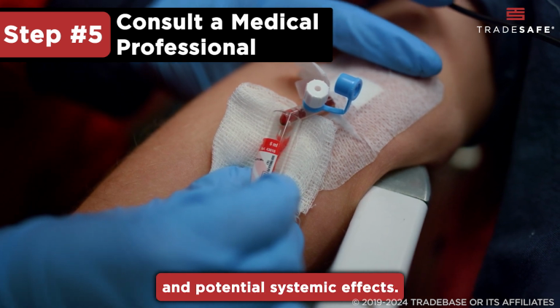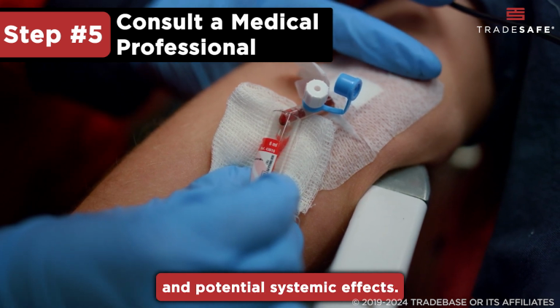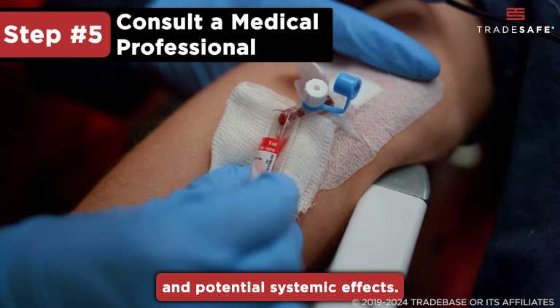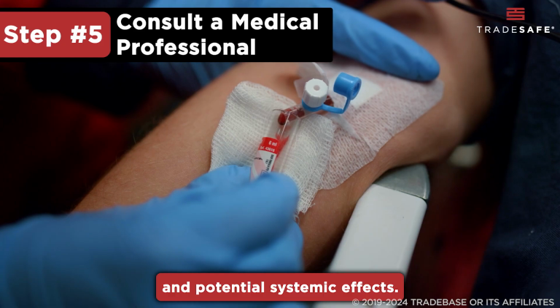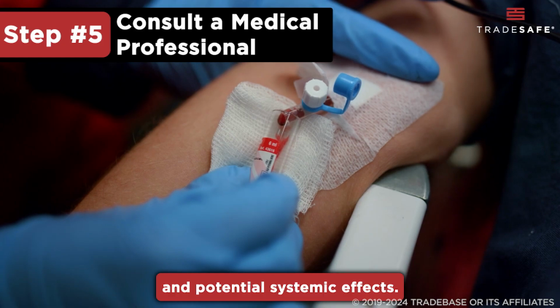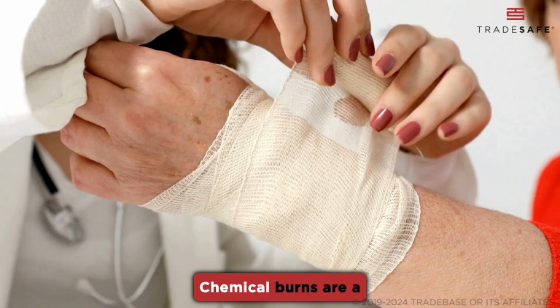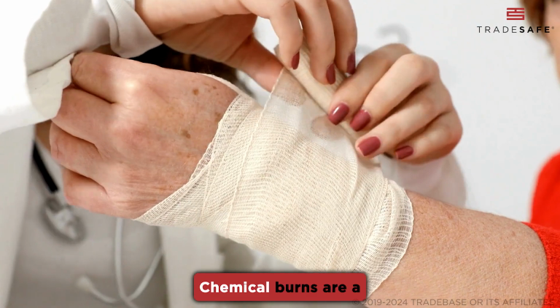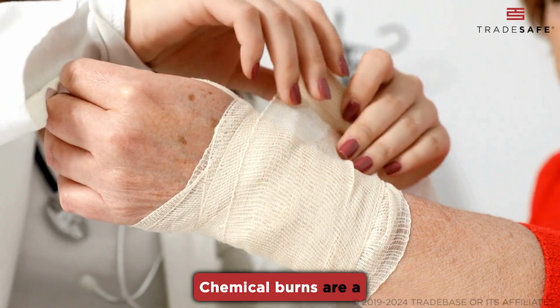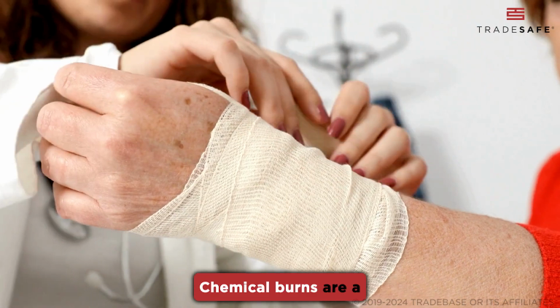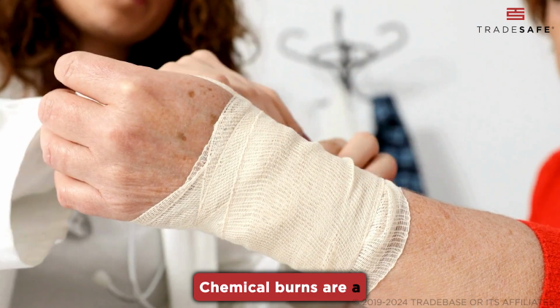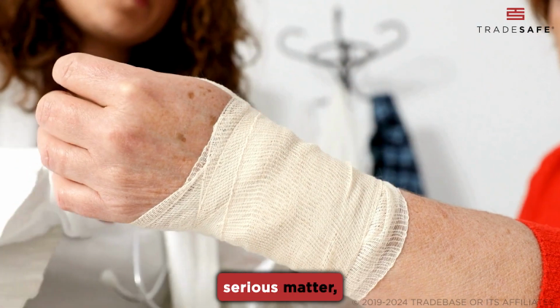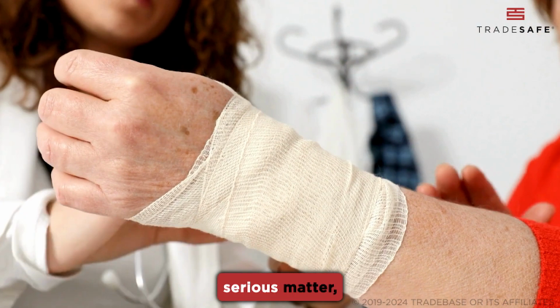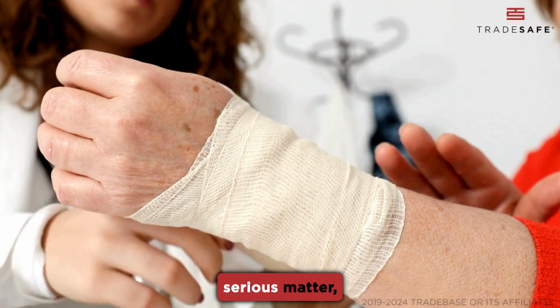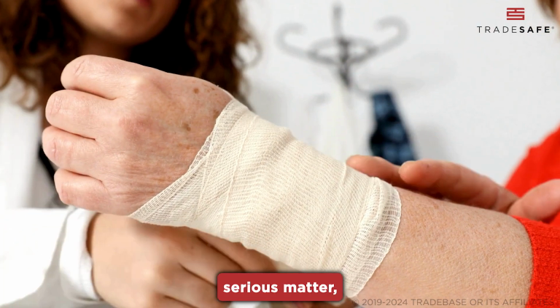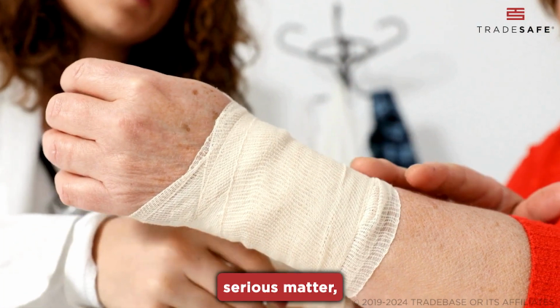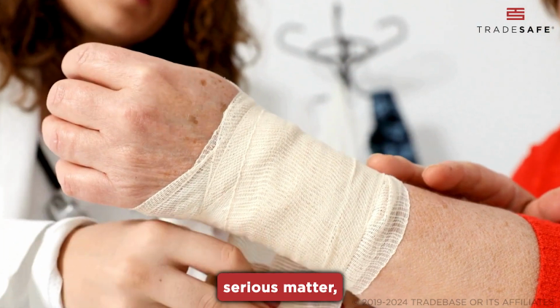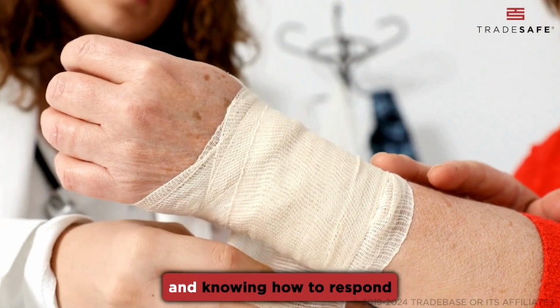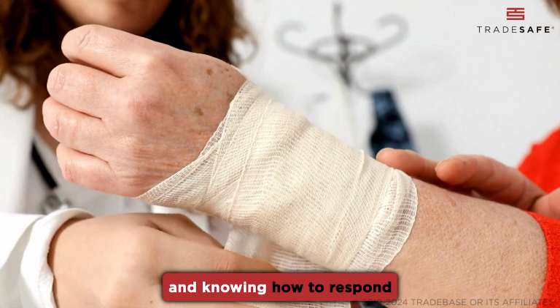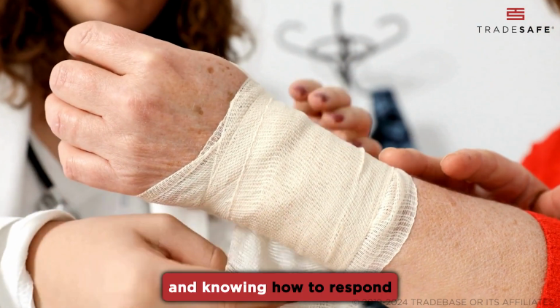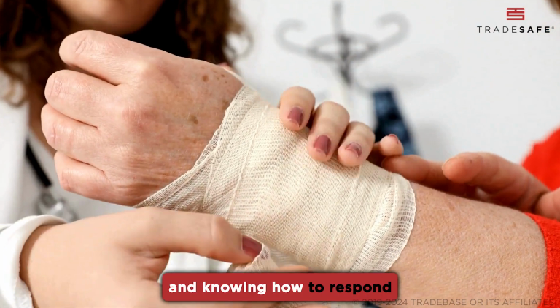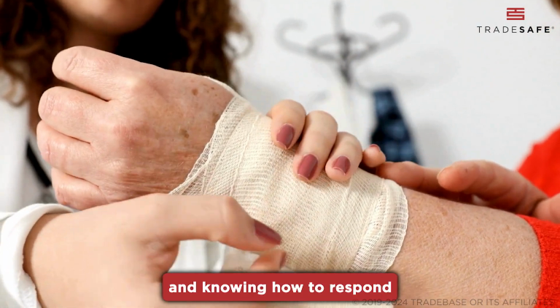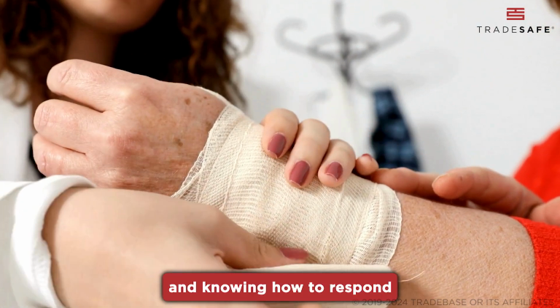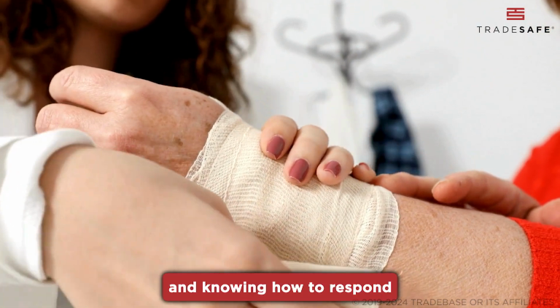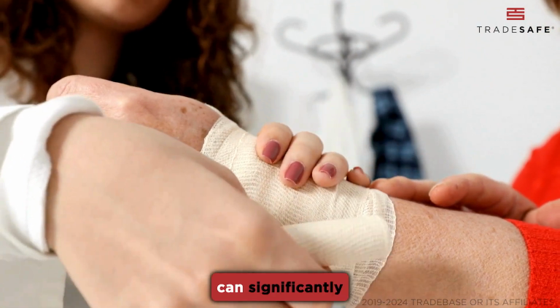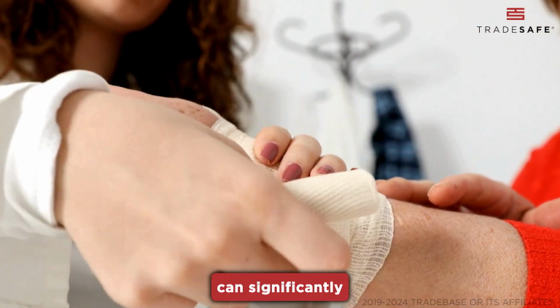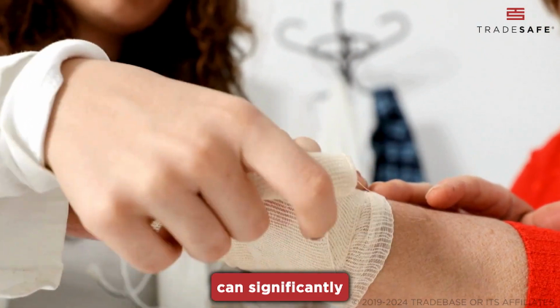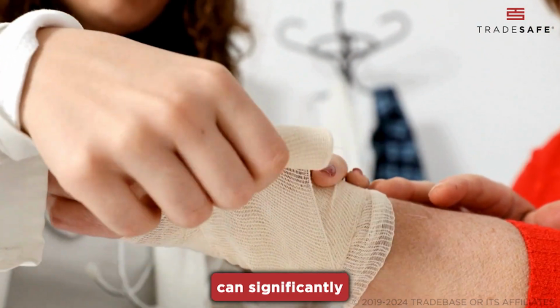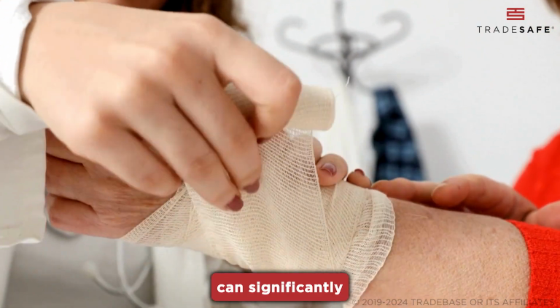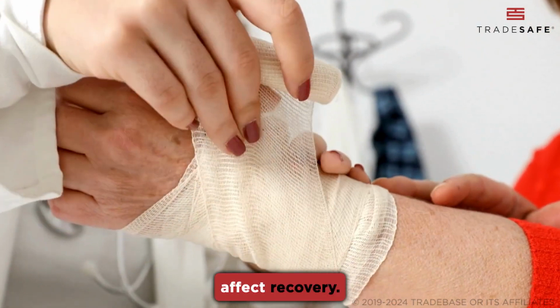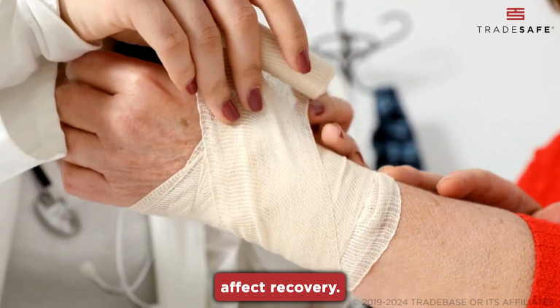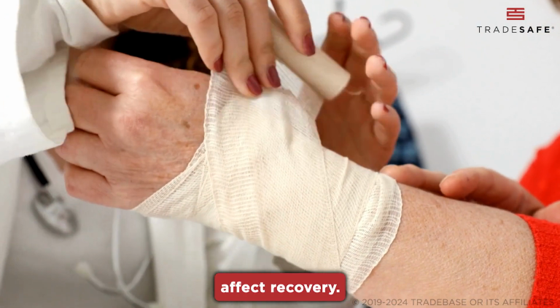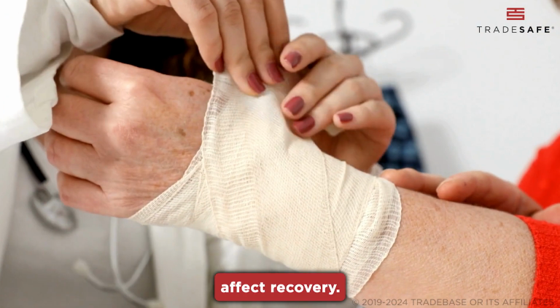Chemical burns are a serious matter, and knowing how to respond can significantly affect recovery.